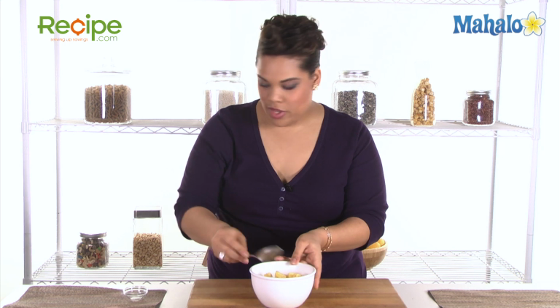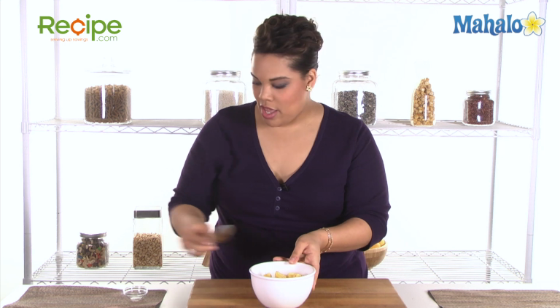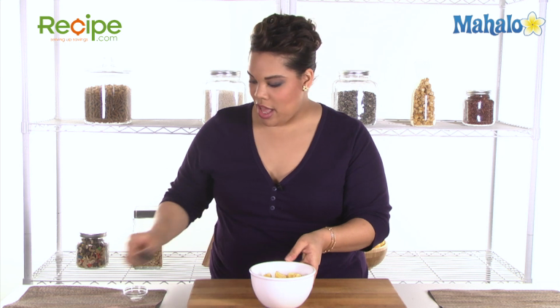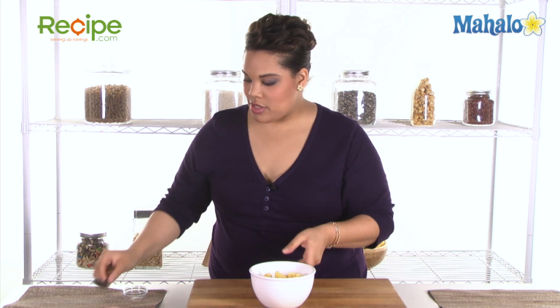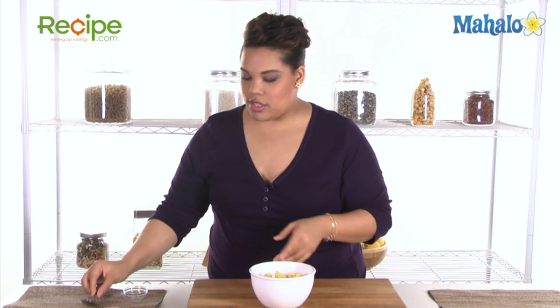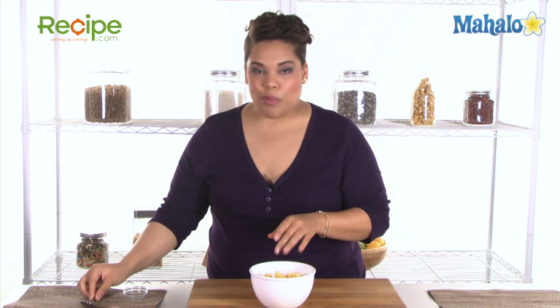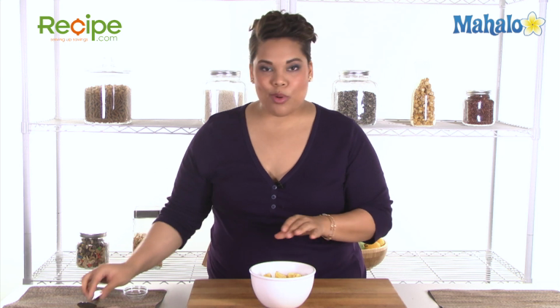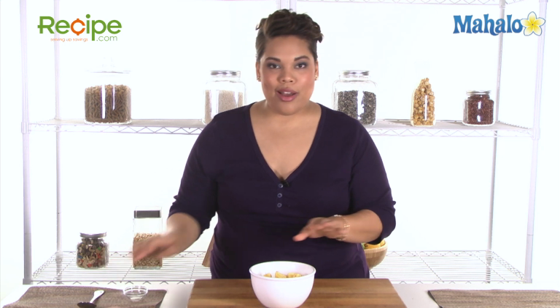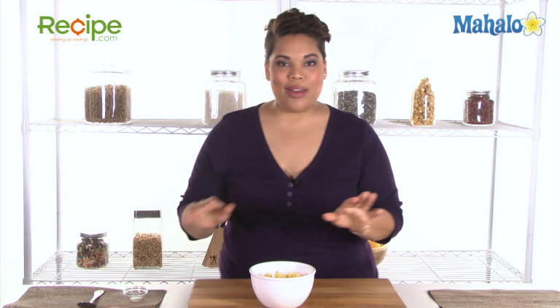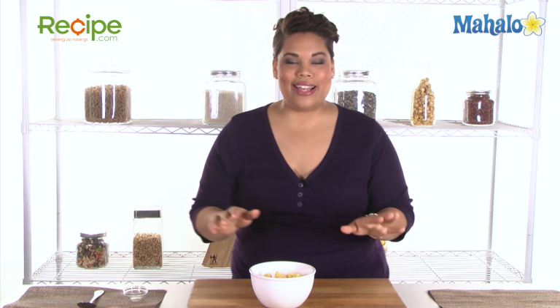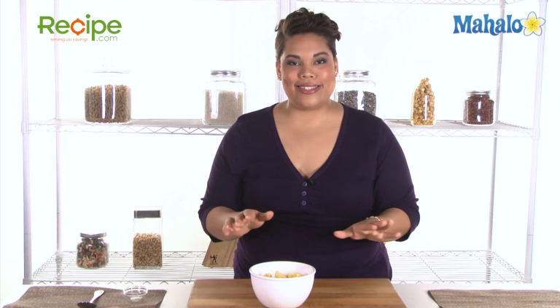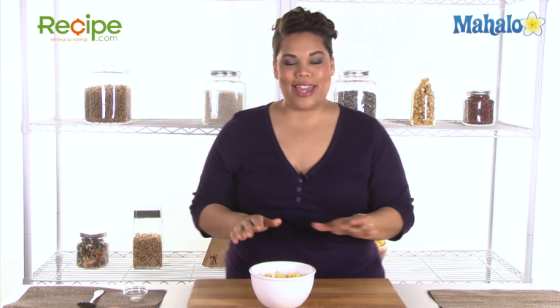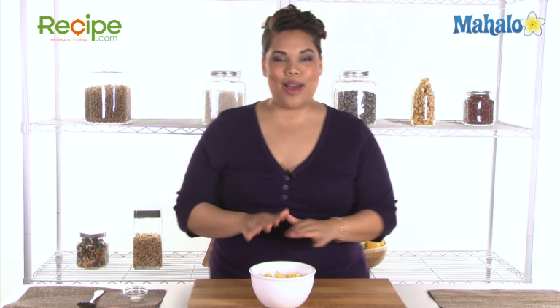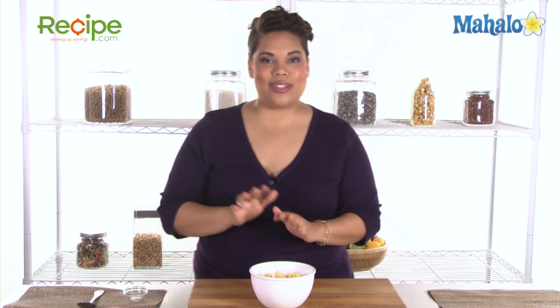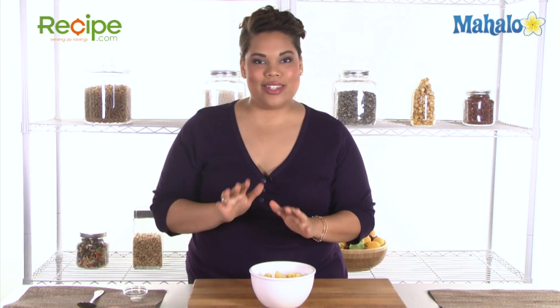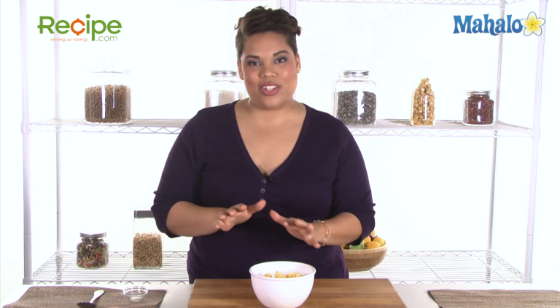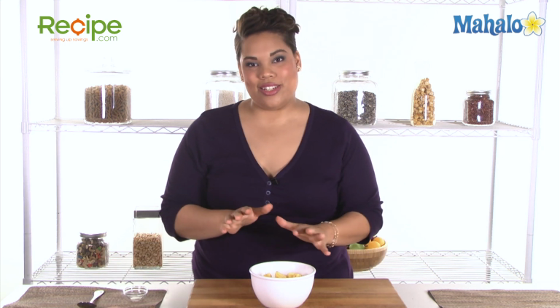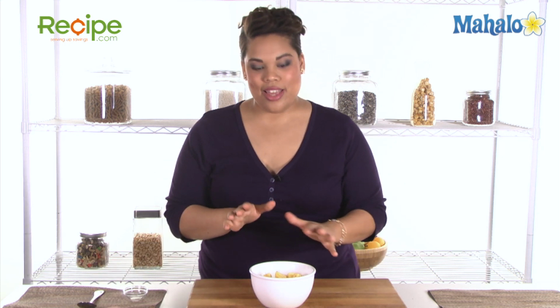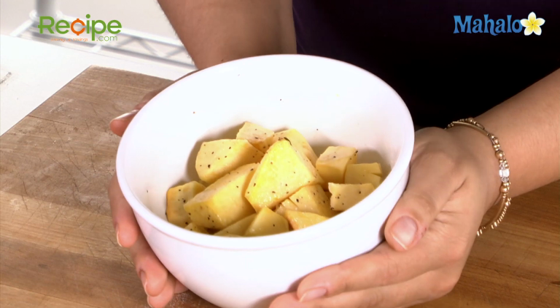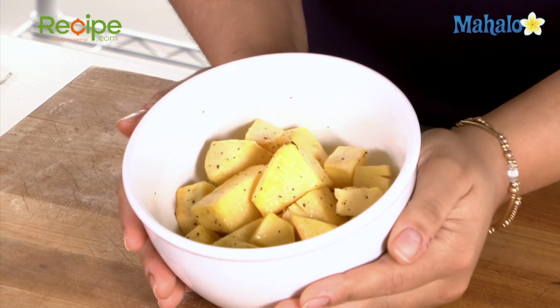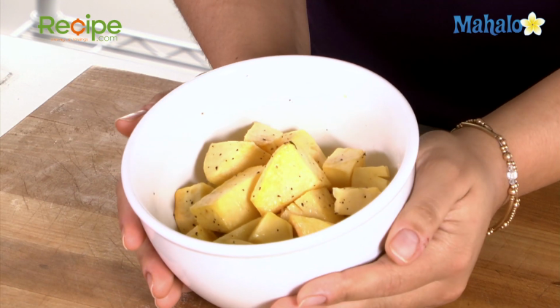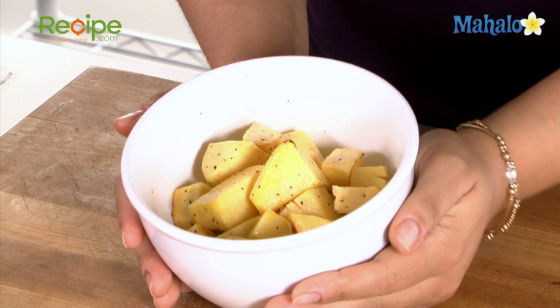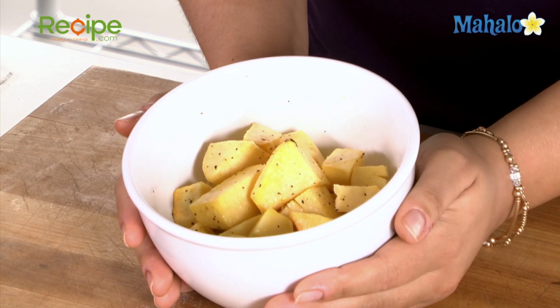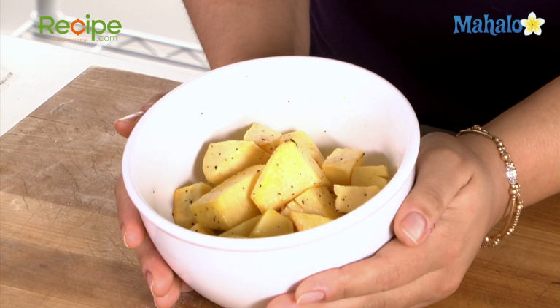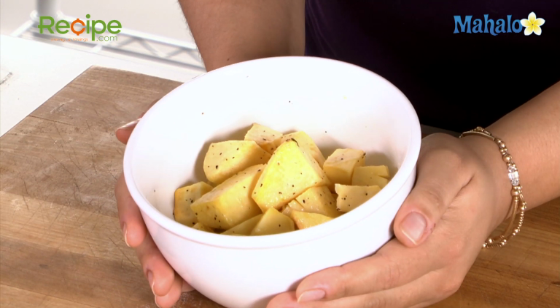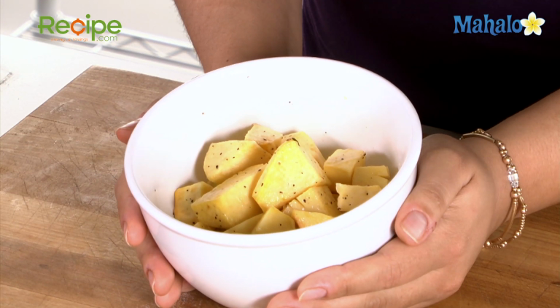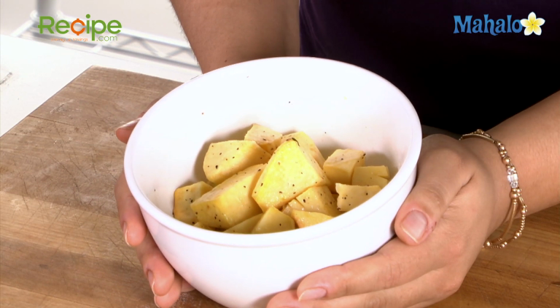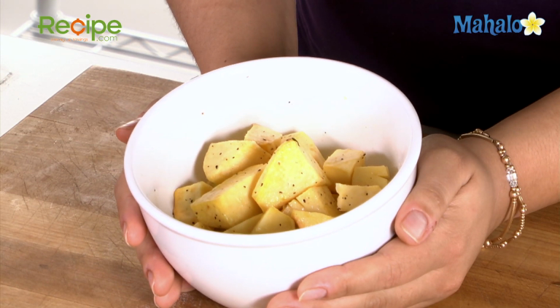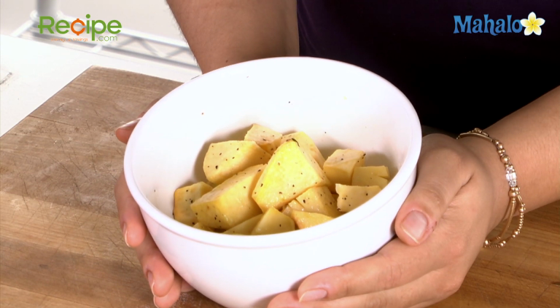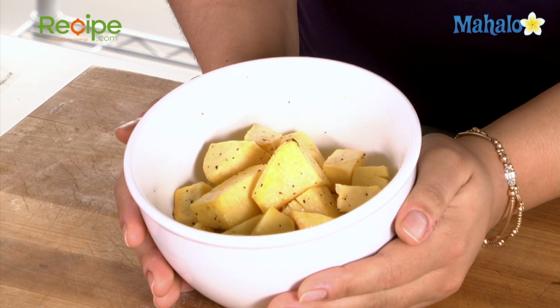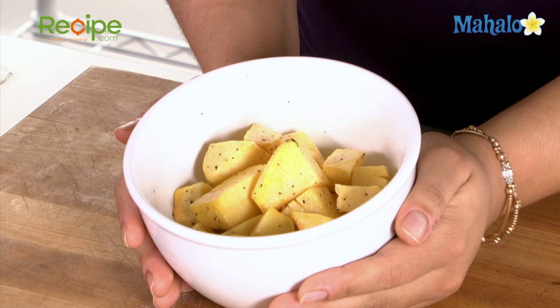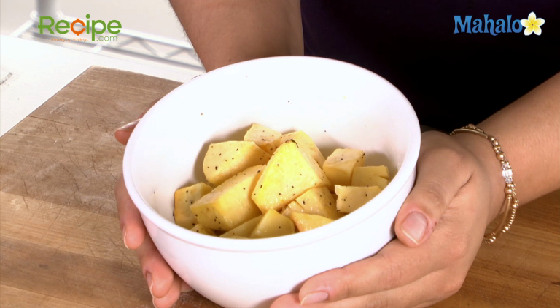How simple, how easy, how delicious — and here is our basic roasted rutabaga.